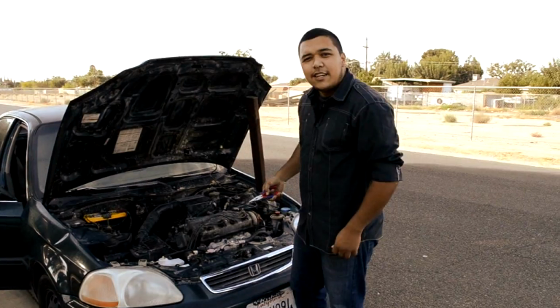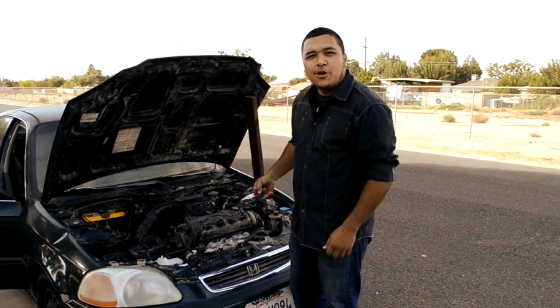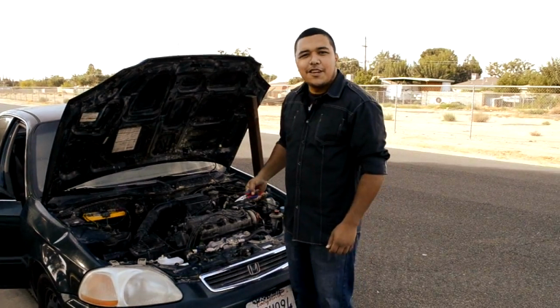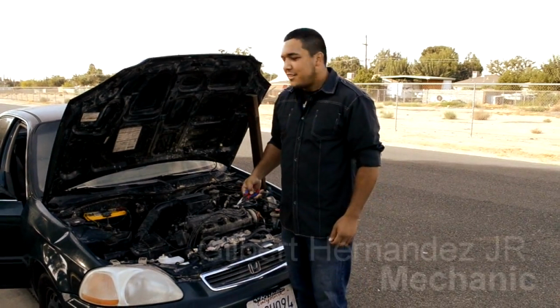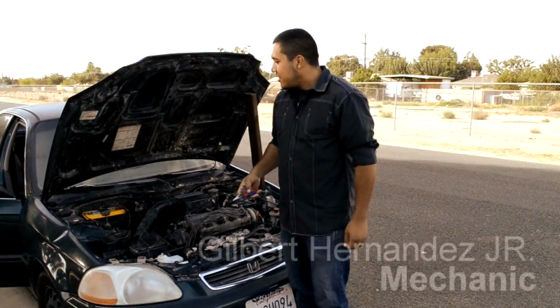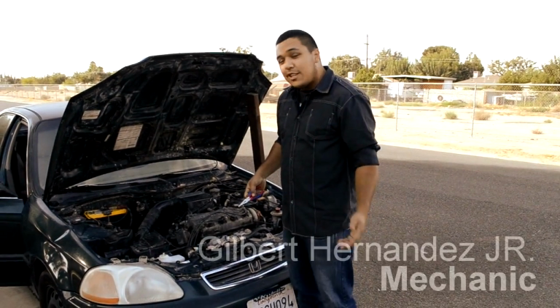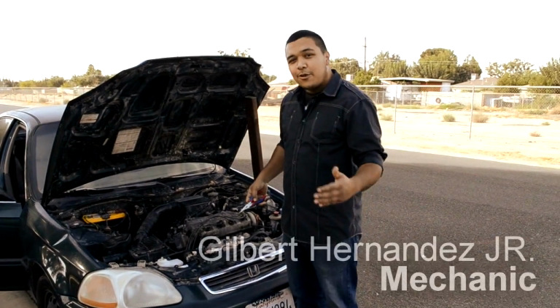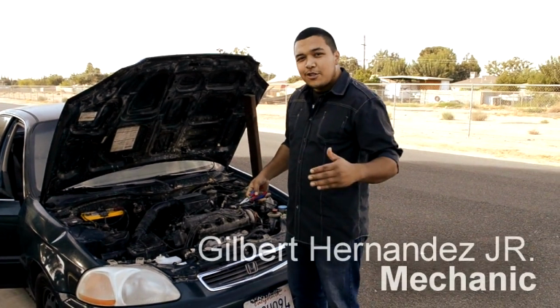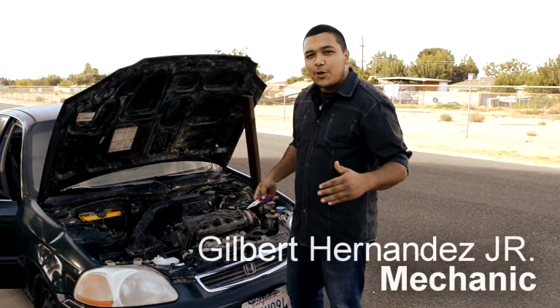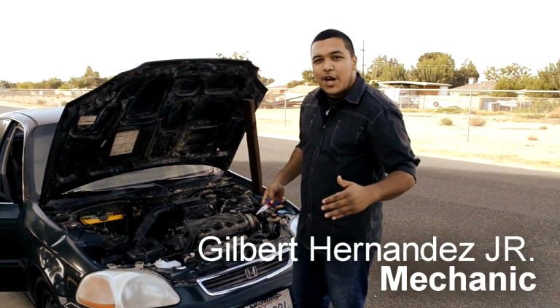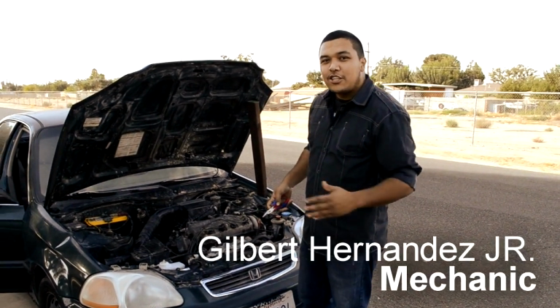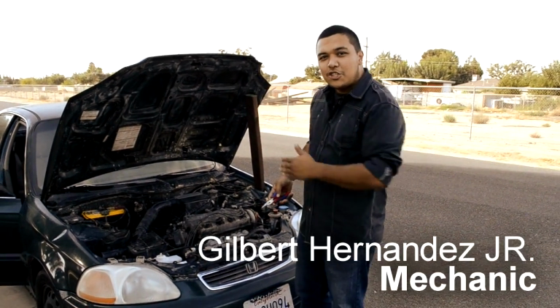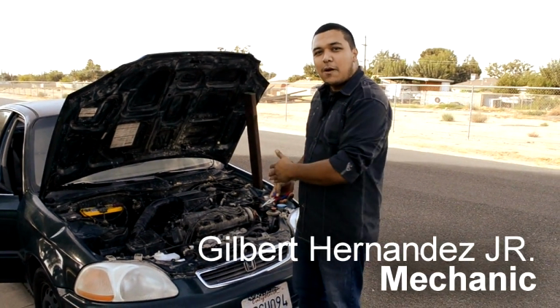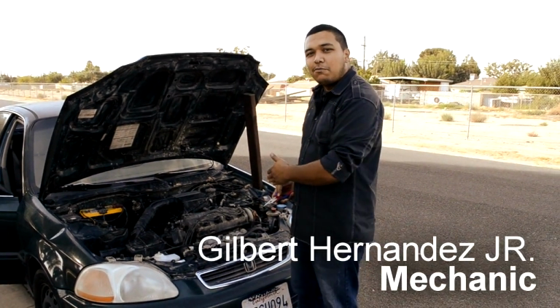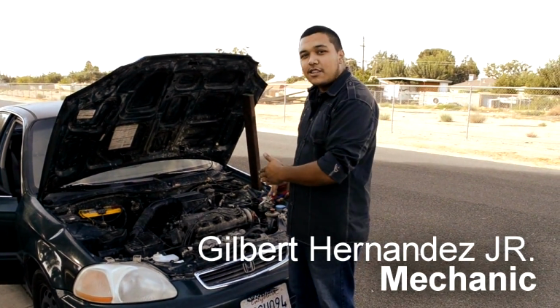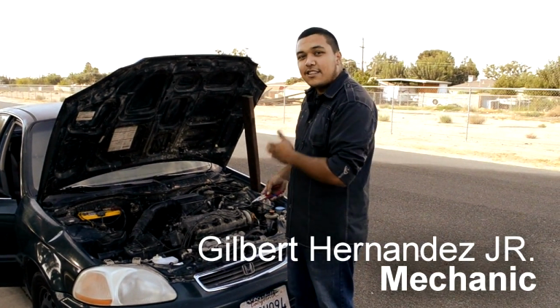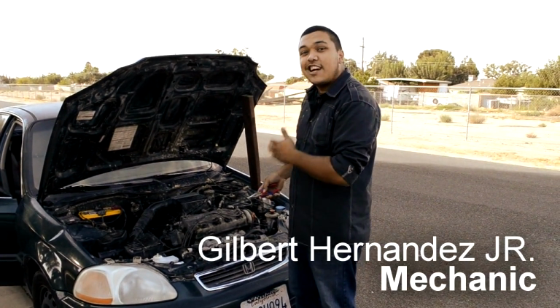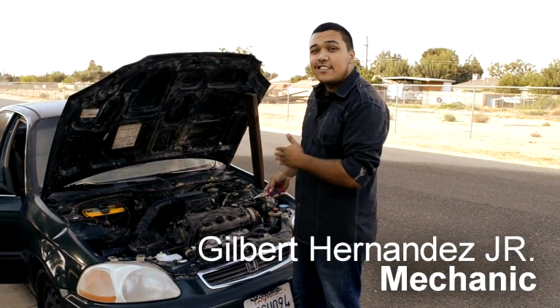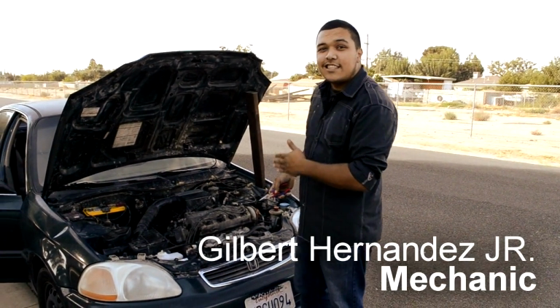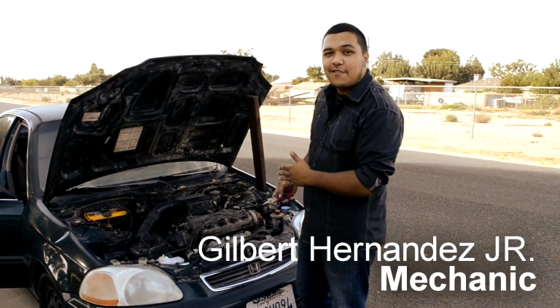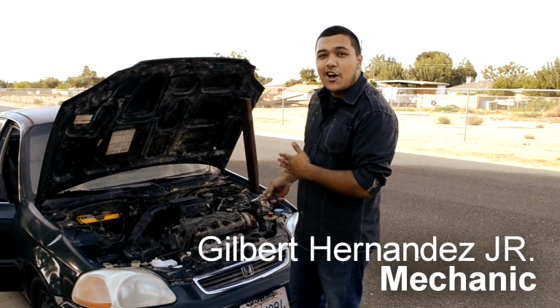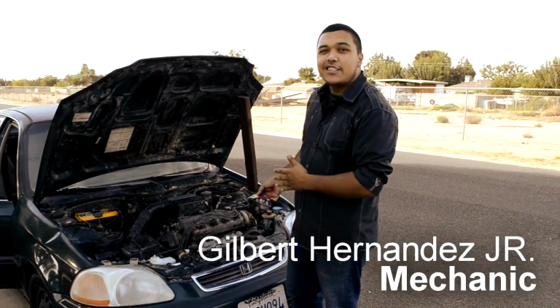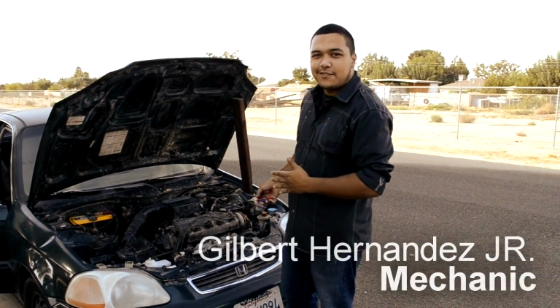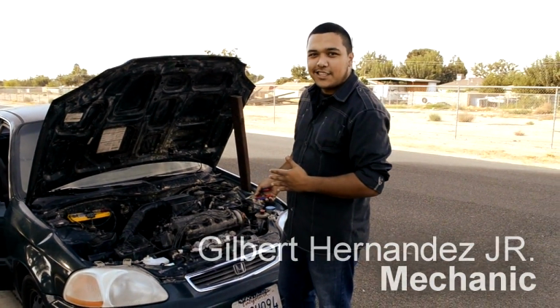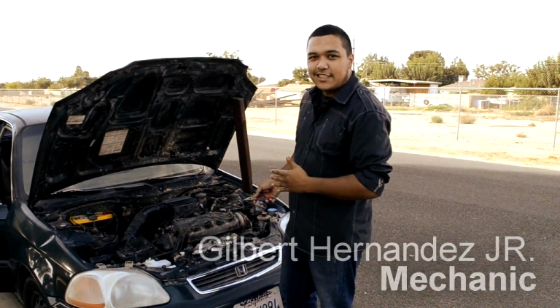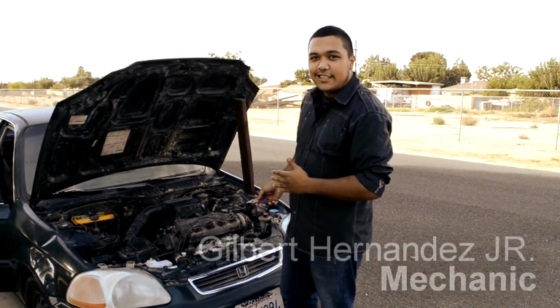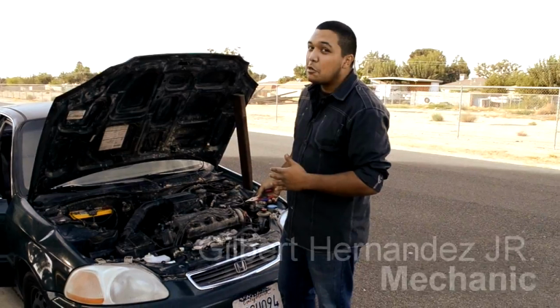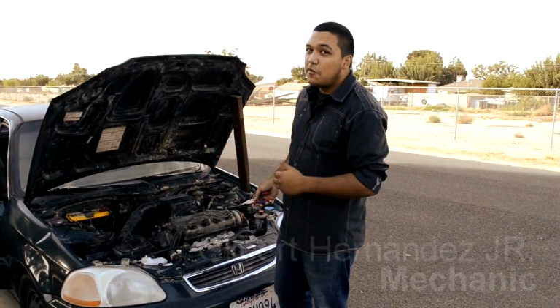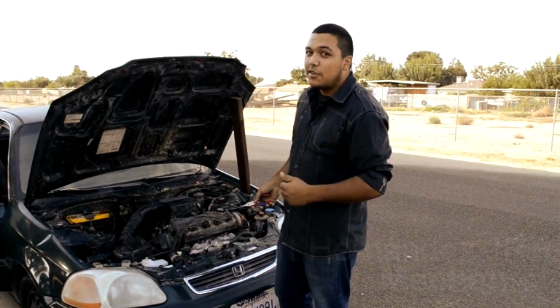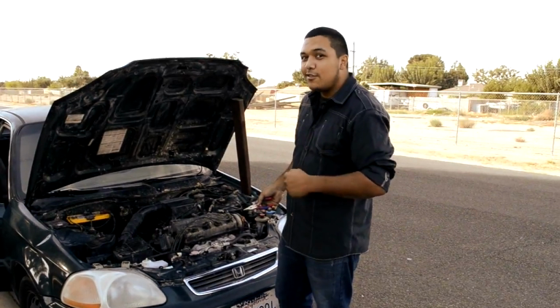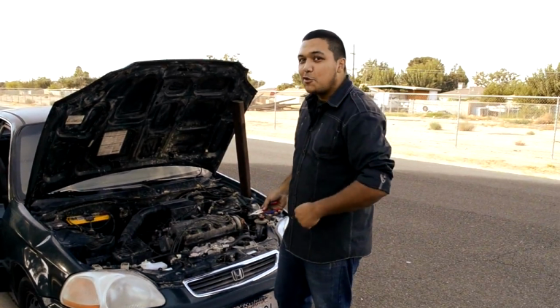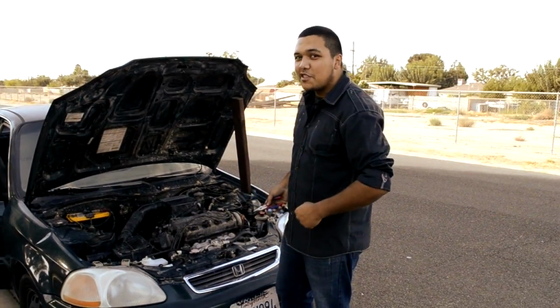Hello there. Today we're going to show you how to change the spark plugs on the 1997 Honda Civic. It's going to be fun. Let's do this.